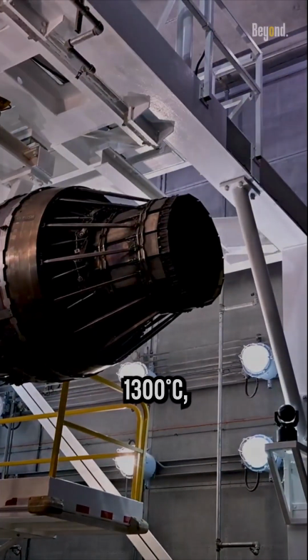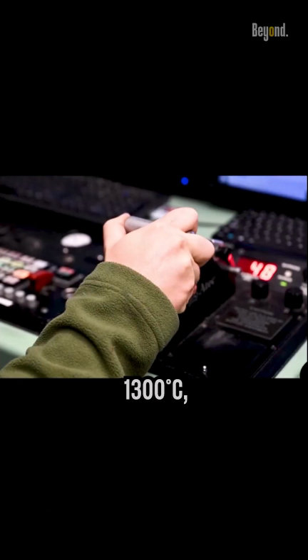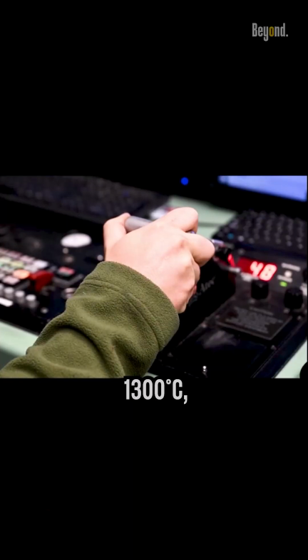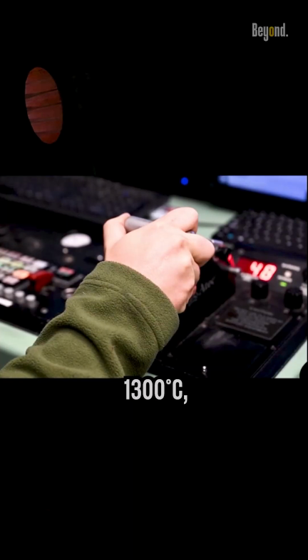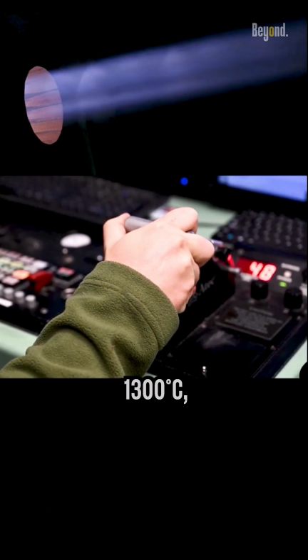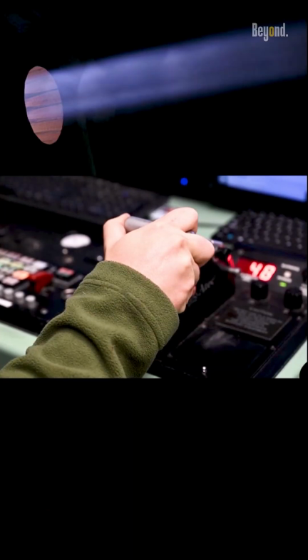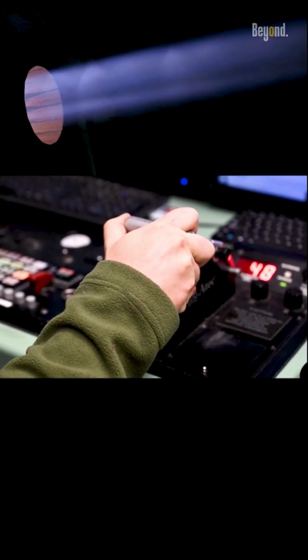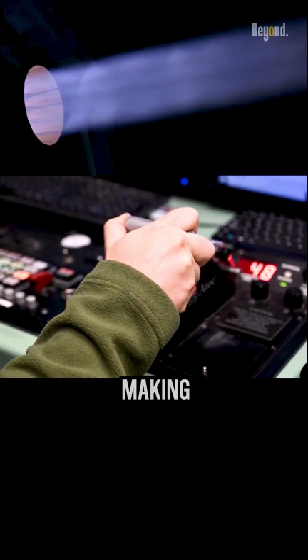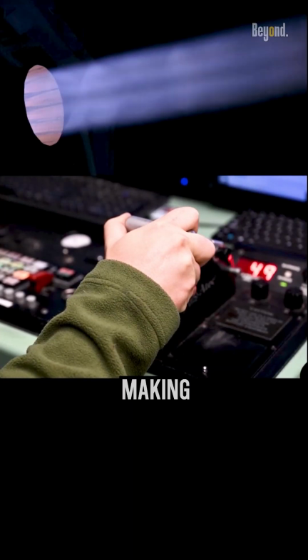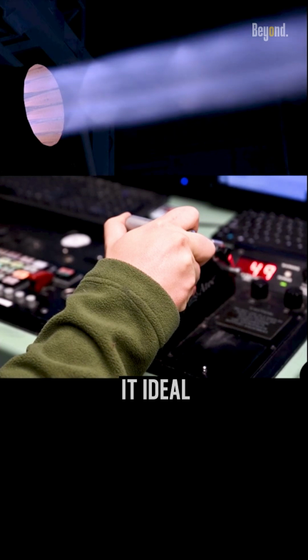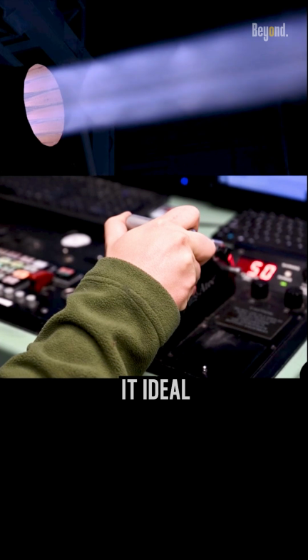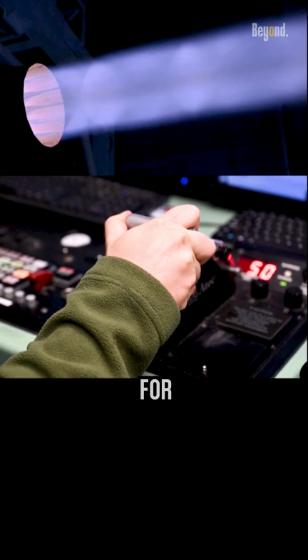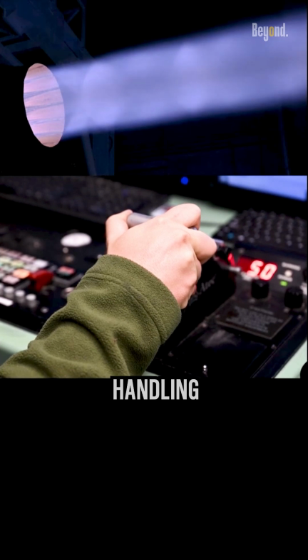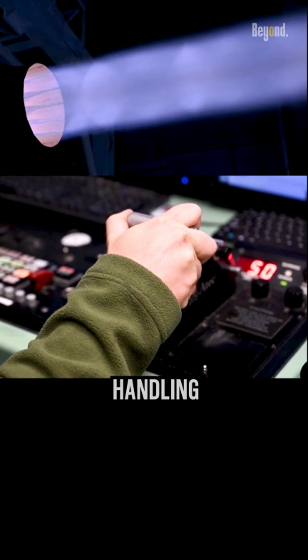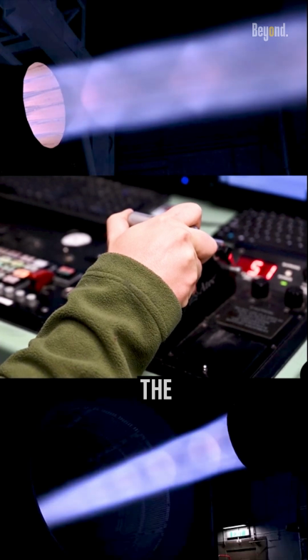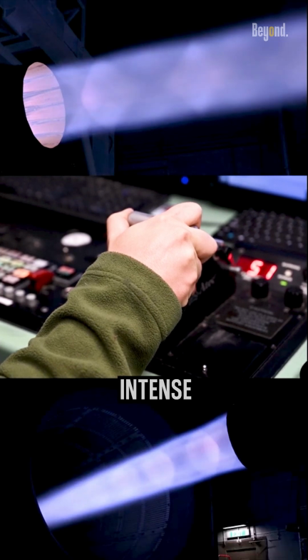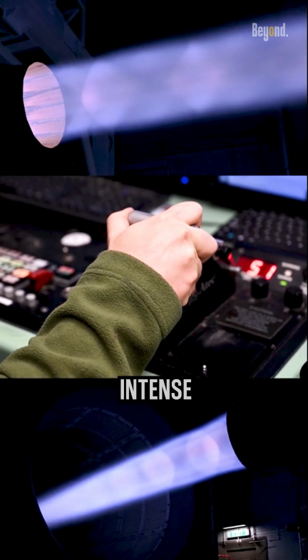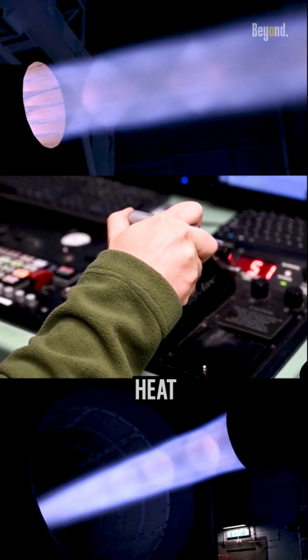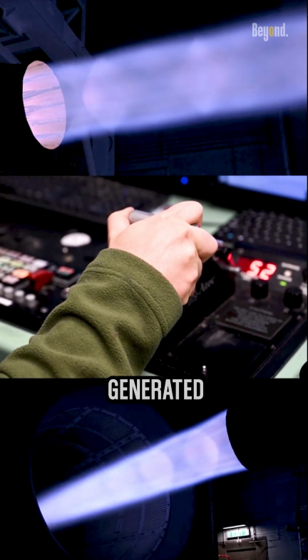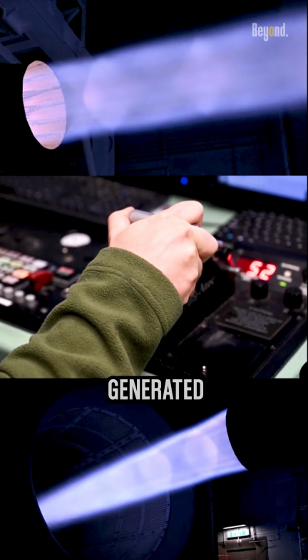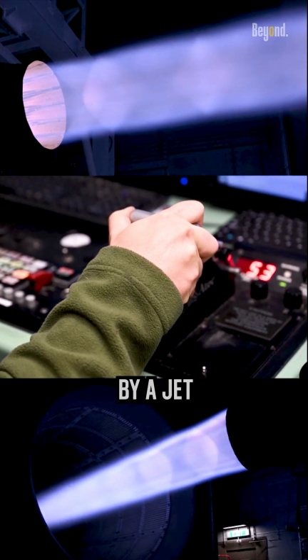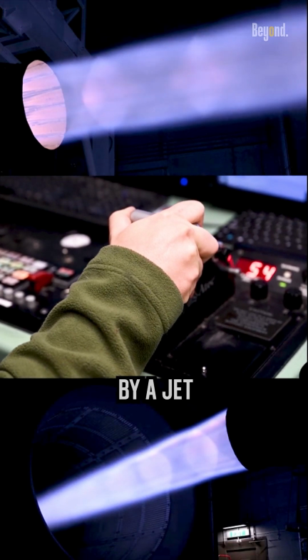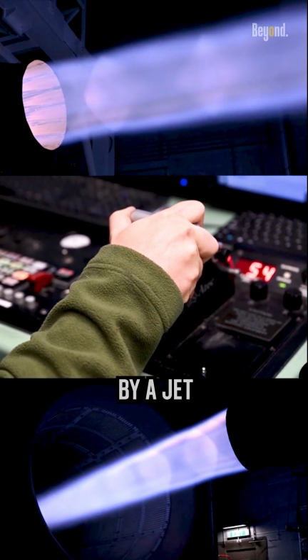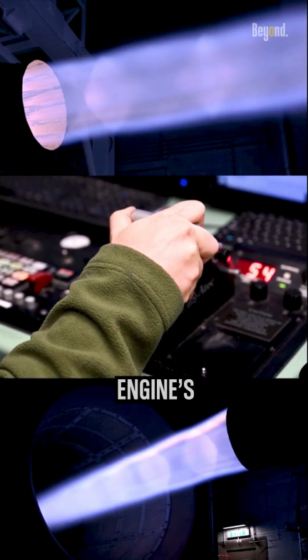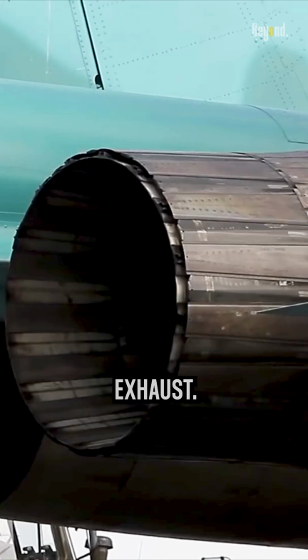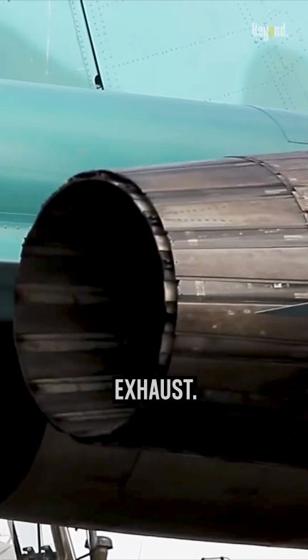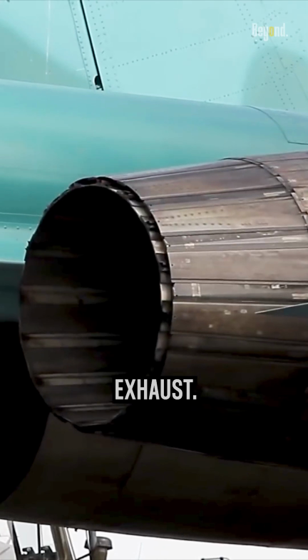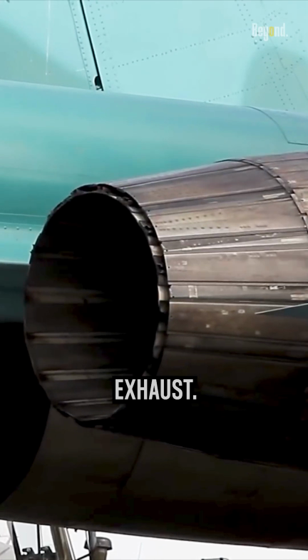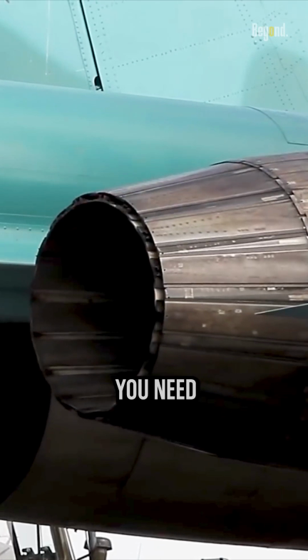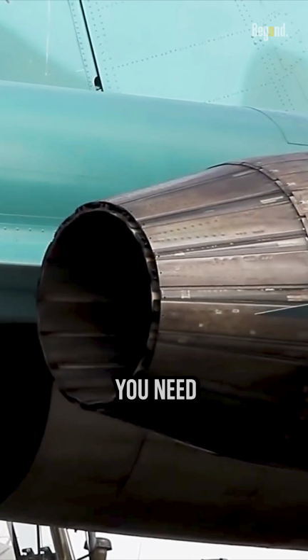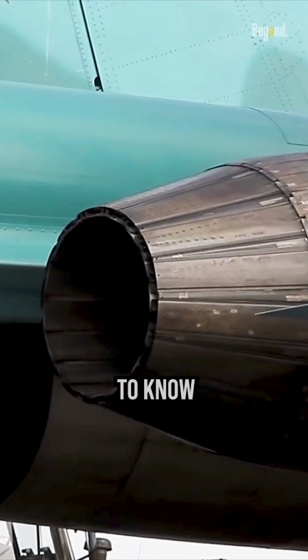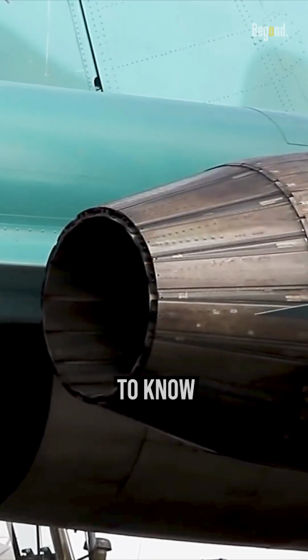...degrees Celsius, making it ideal for handling the intense heat generated by a jet engine's exhaust.